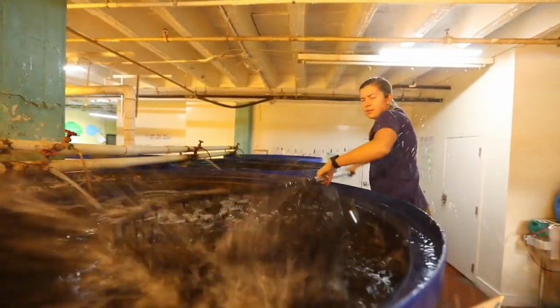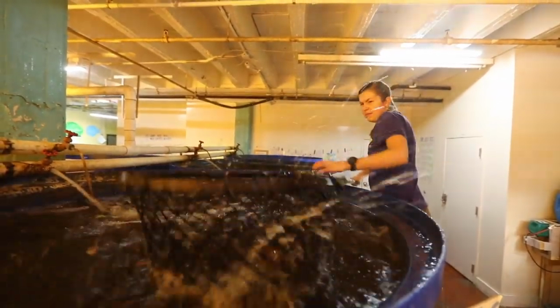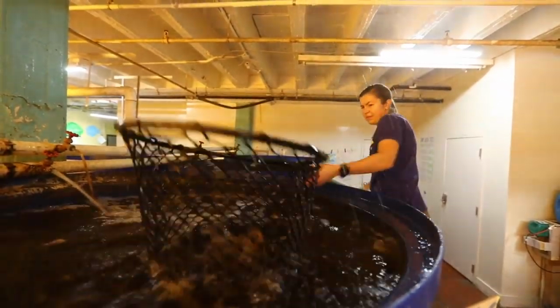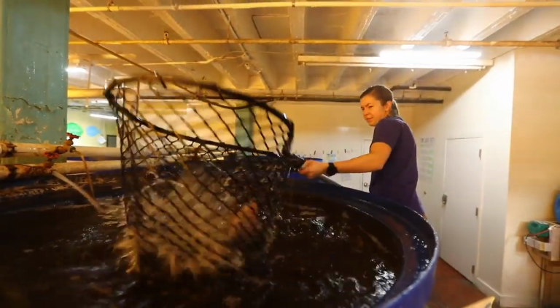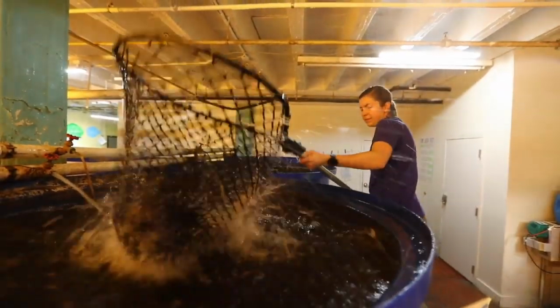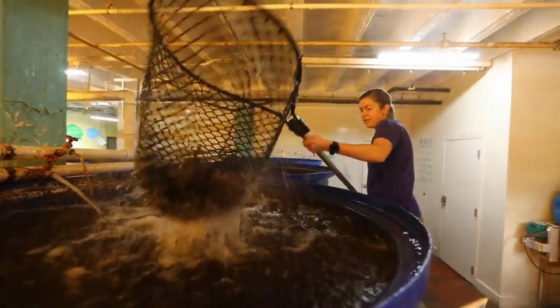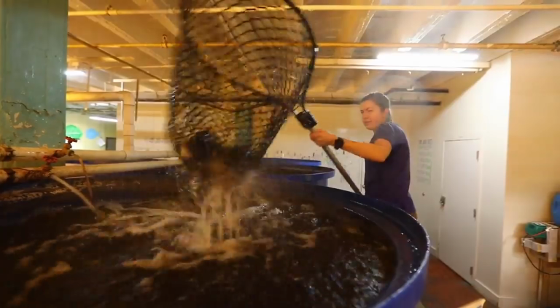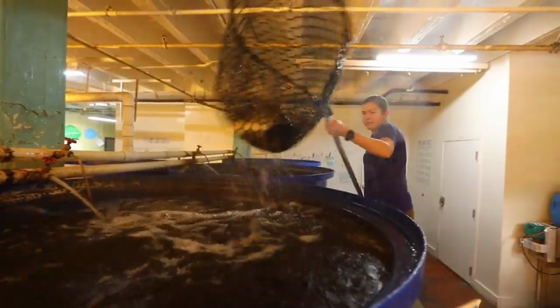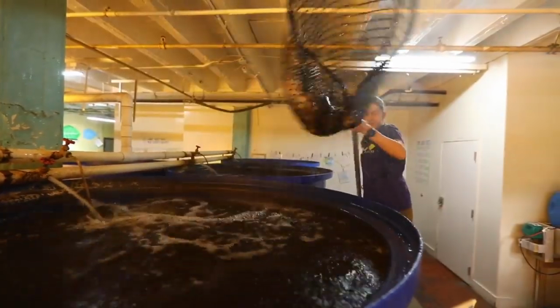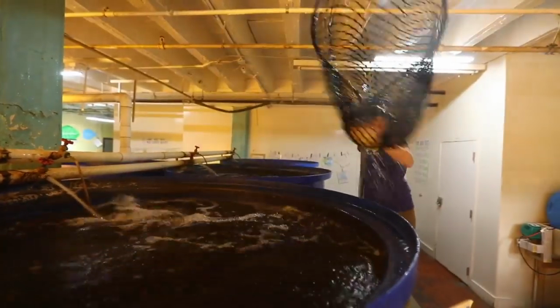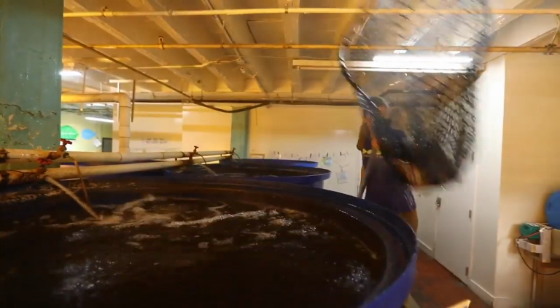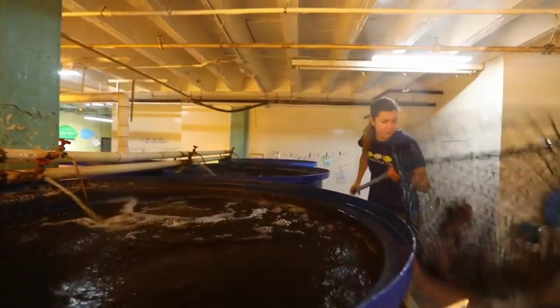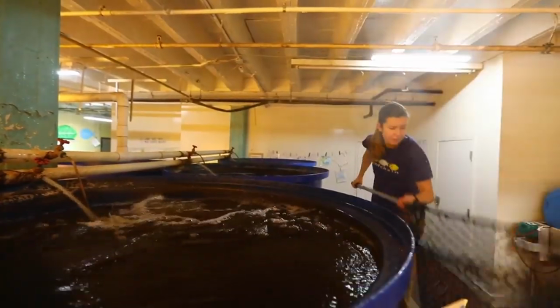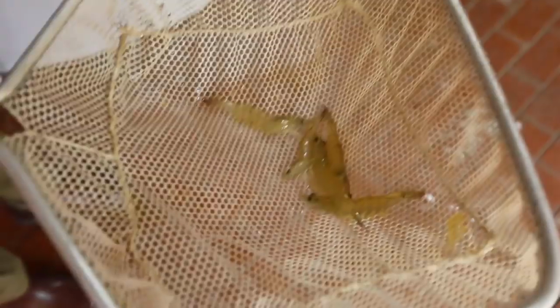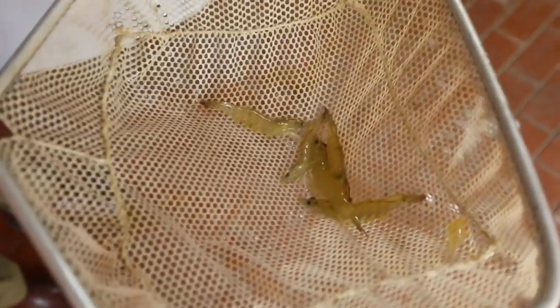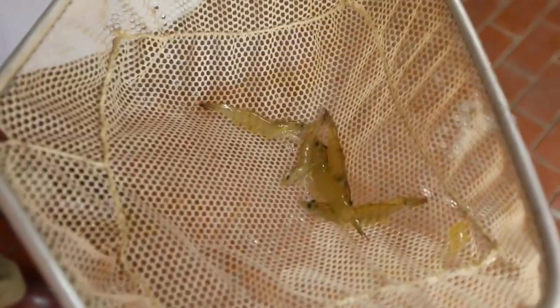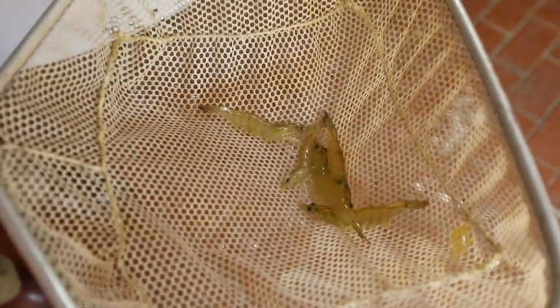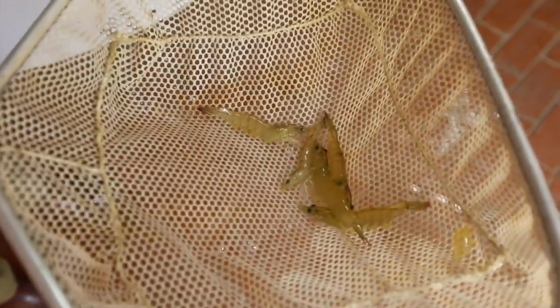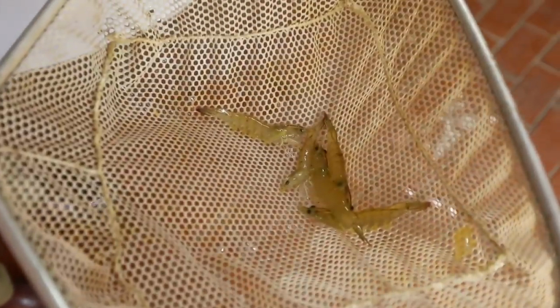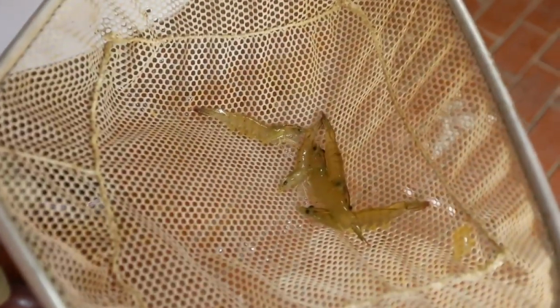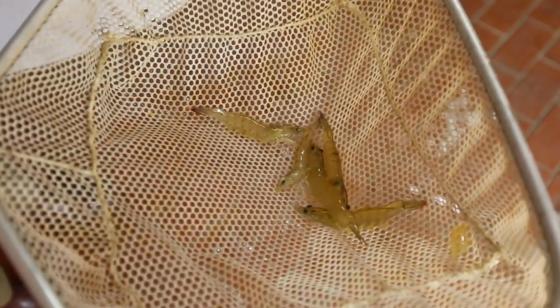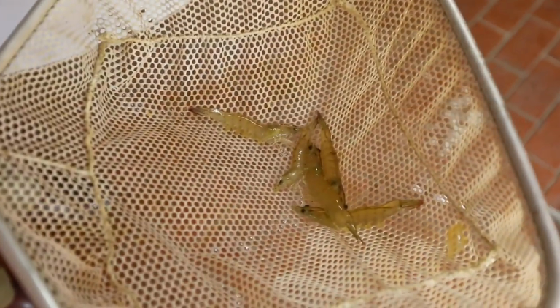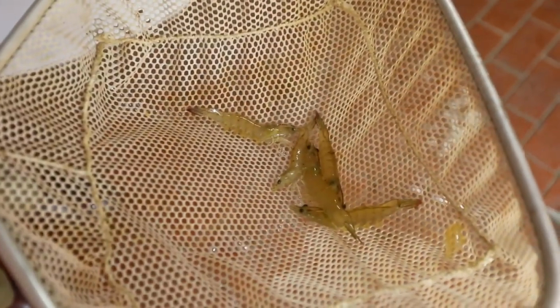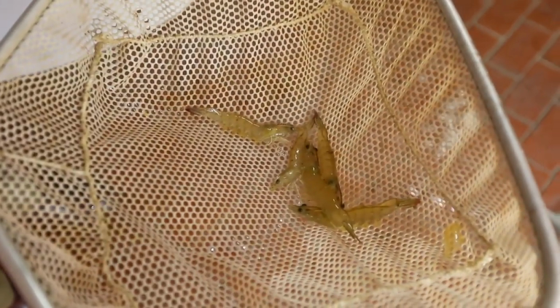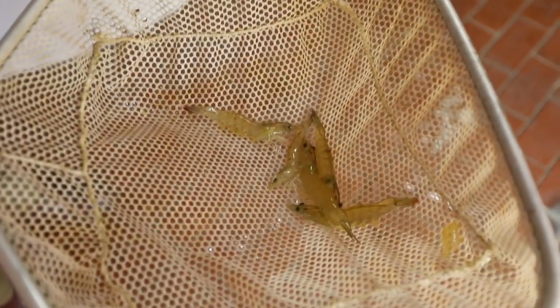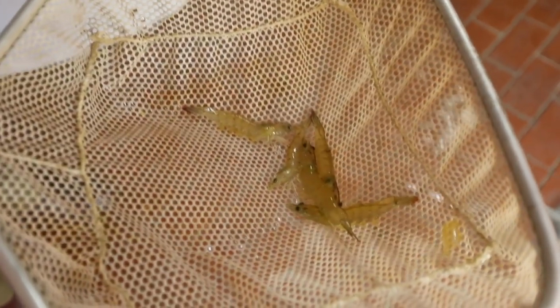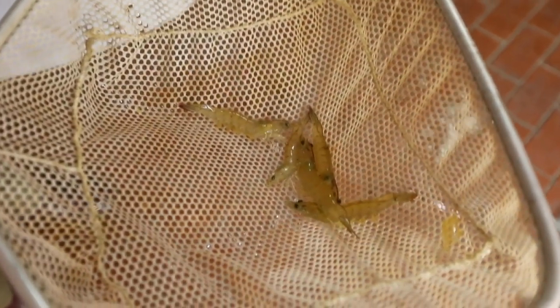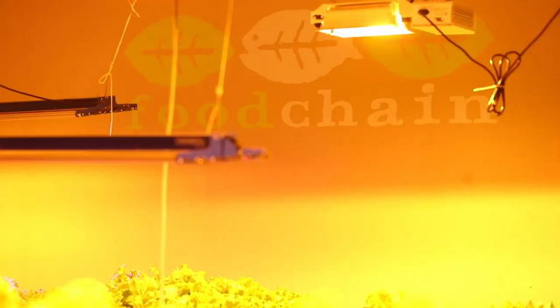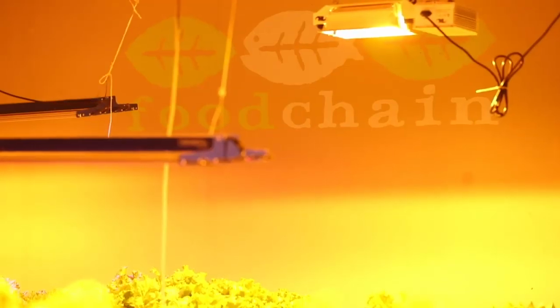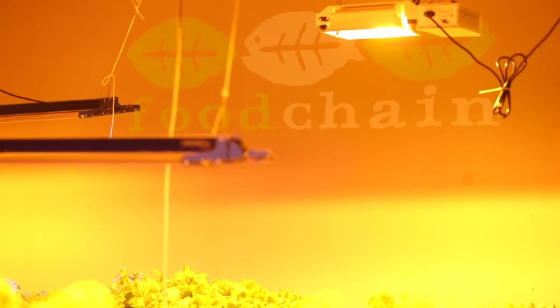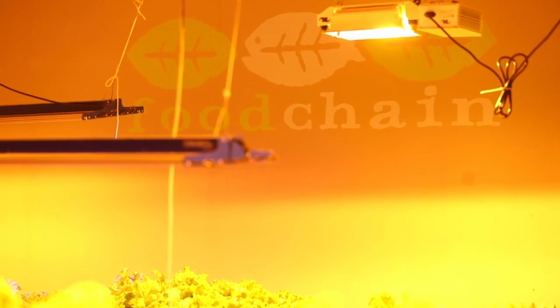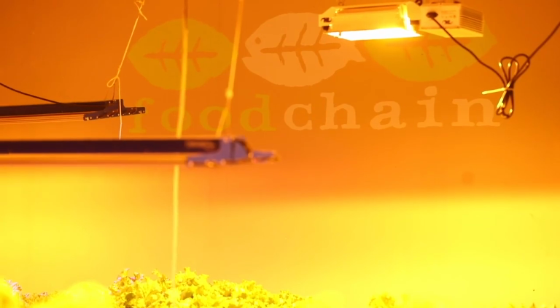We have a marine shrimp system now. It uses salt water and we're able to raise local marine shrimp right here in Kentucky.